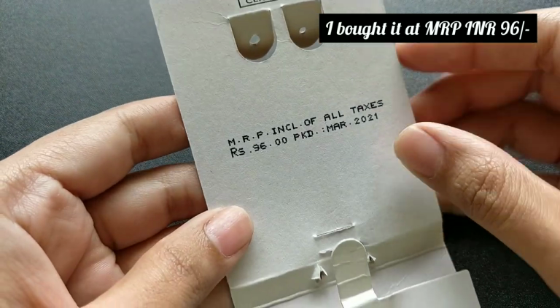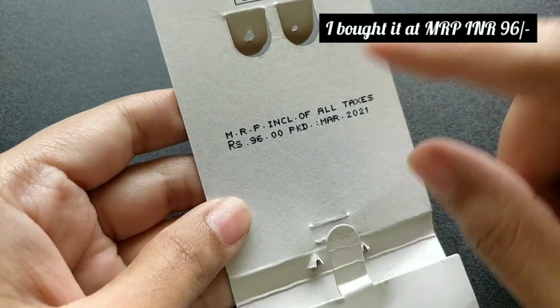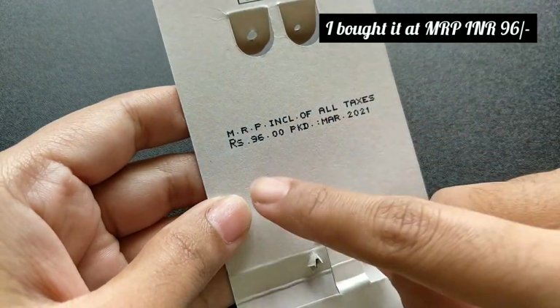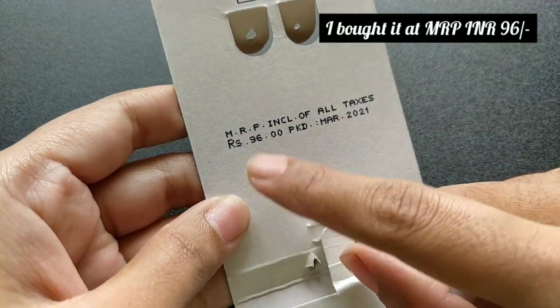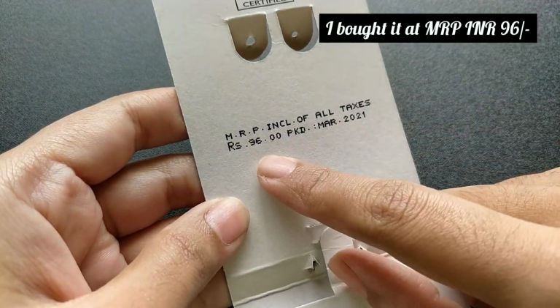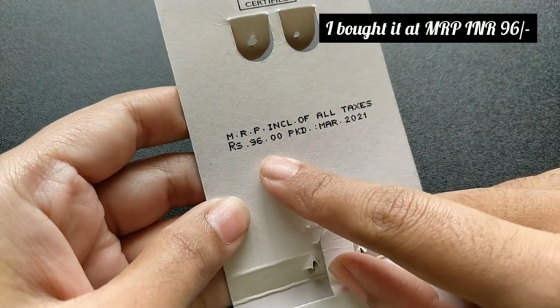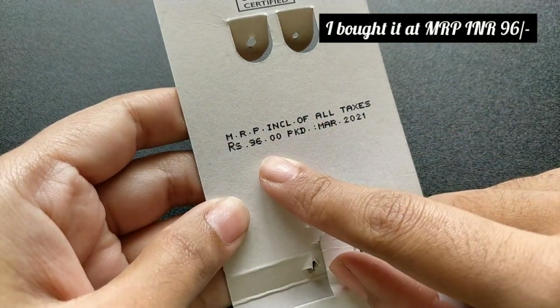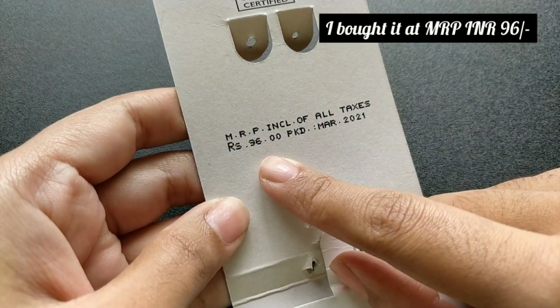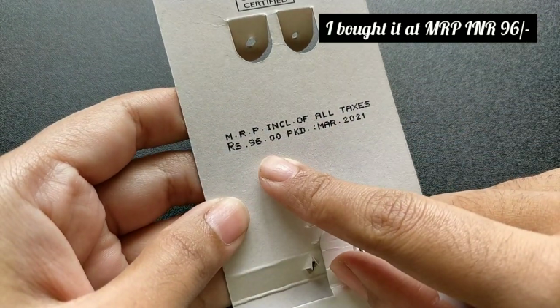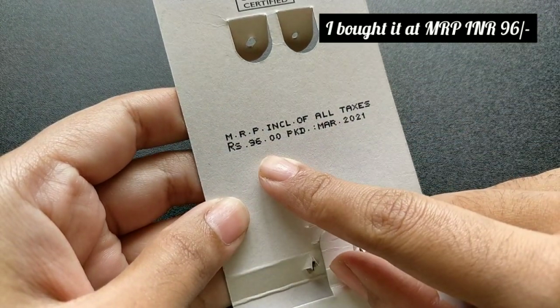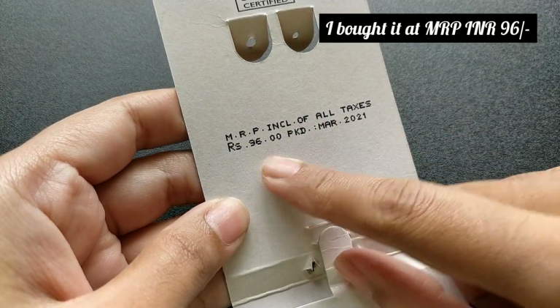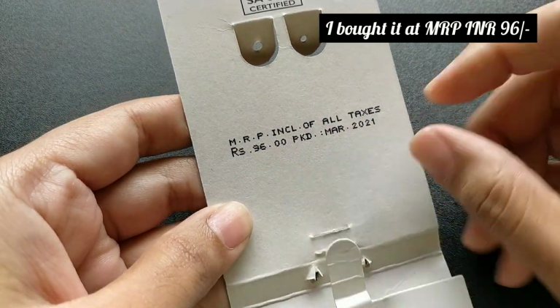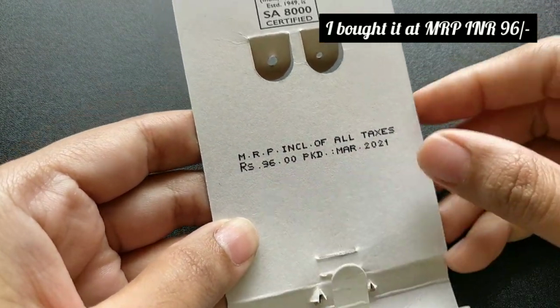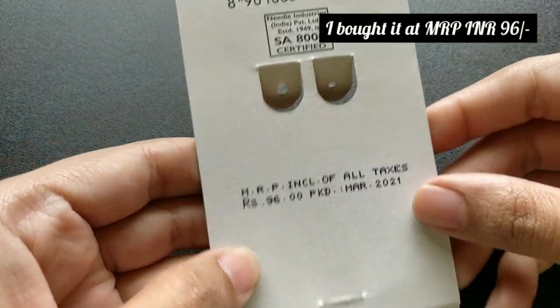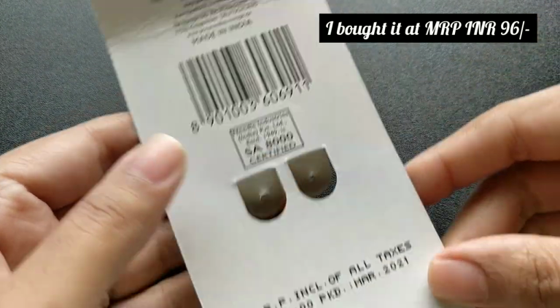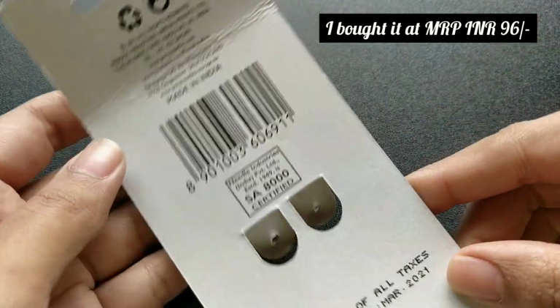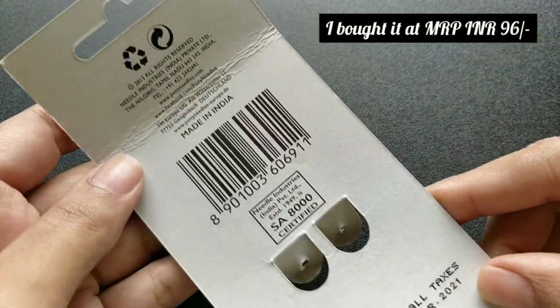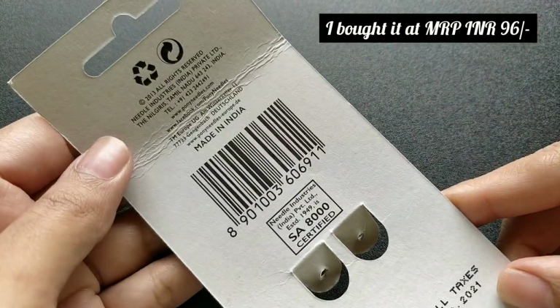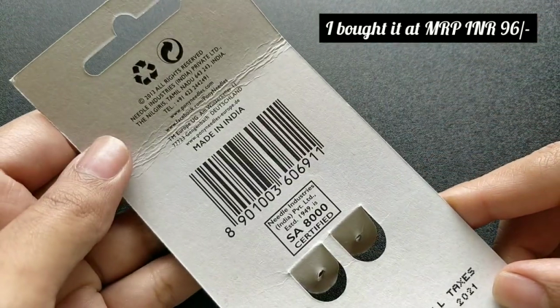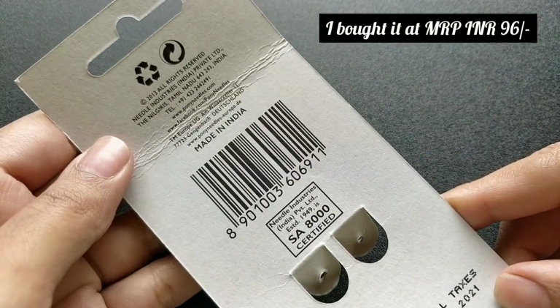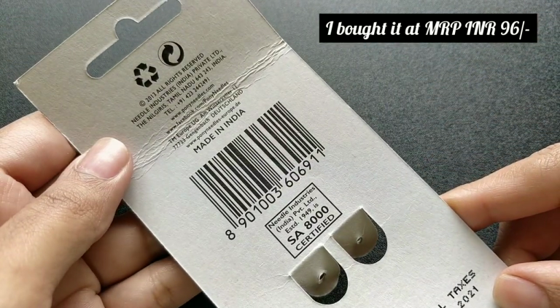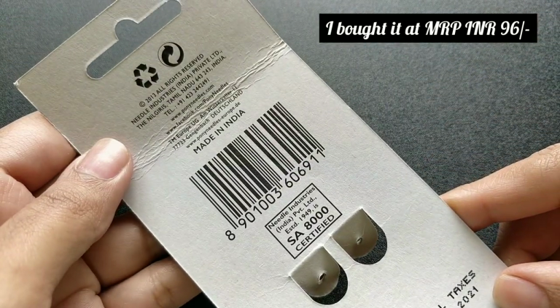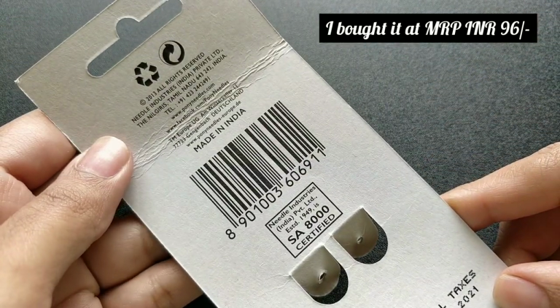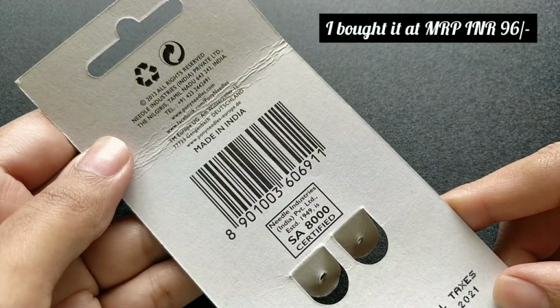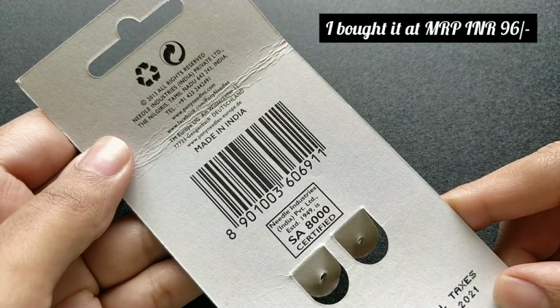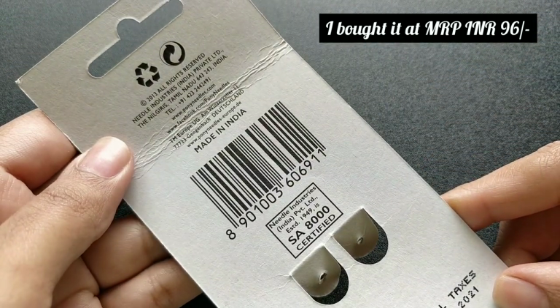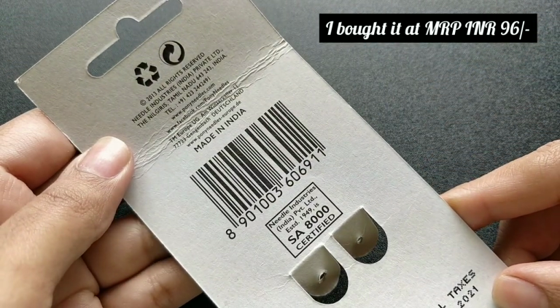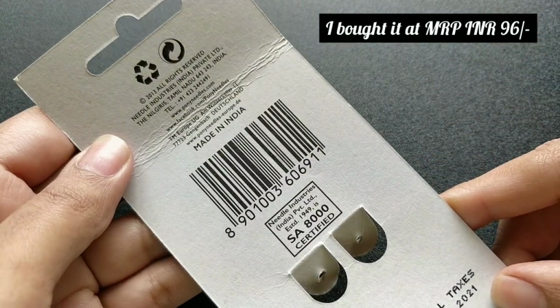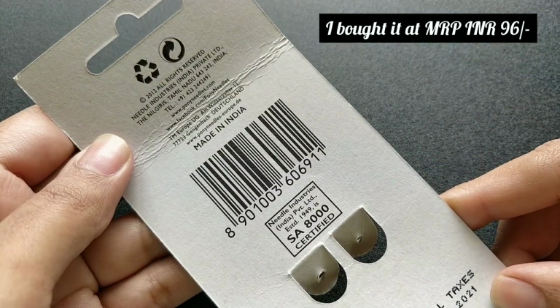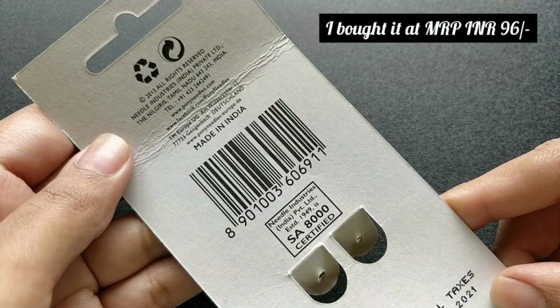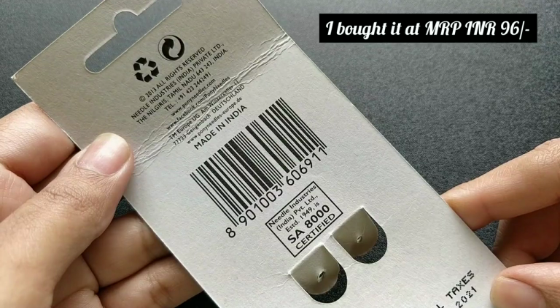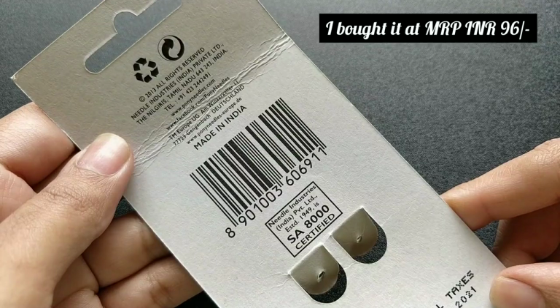I have bought it for 96 rupees, which is the MRP. It's made in India by Pony.